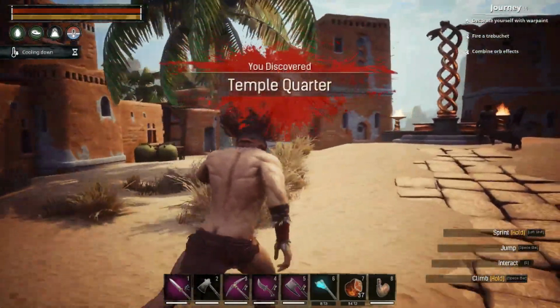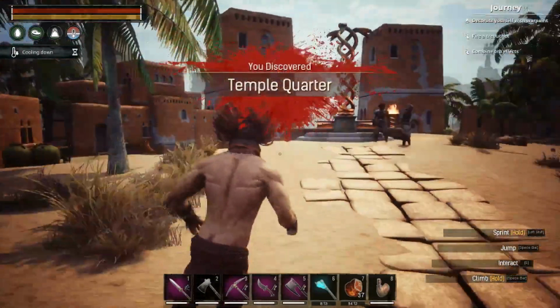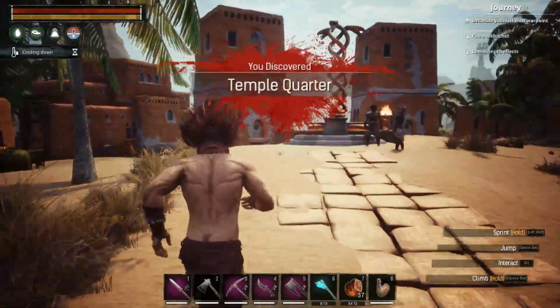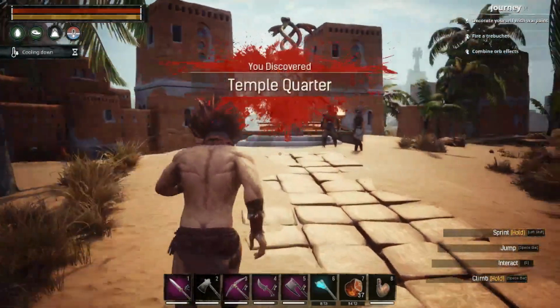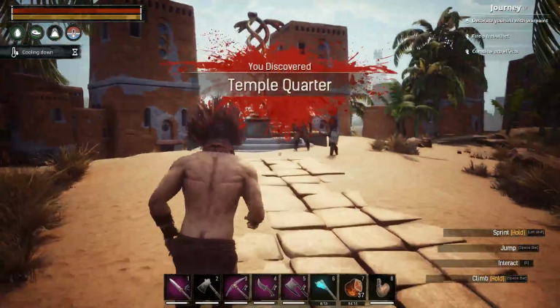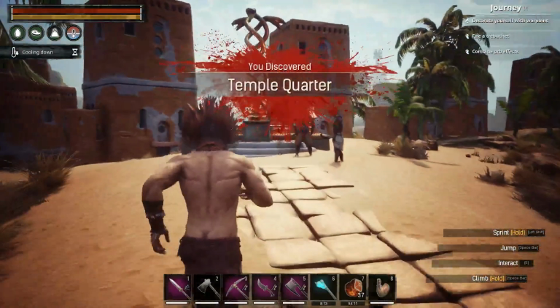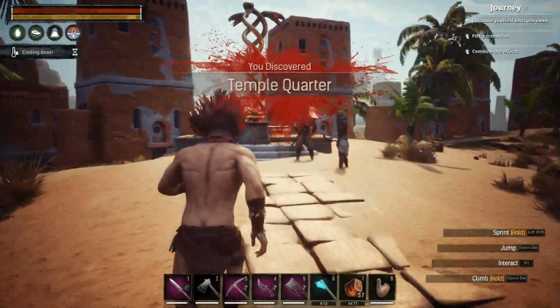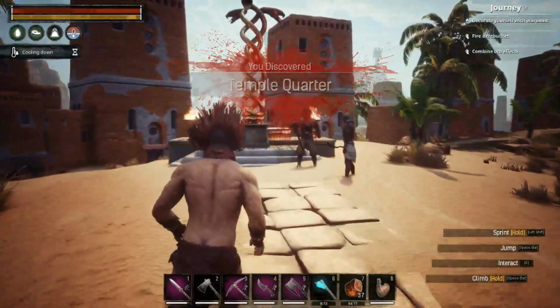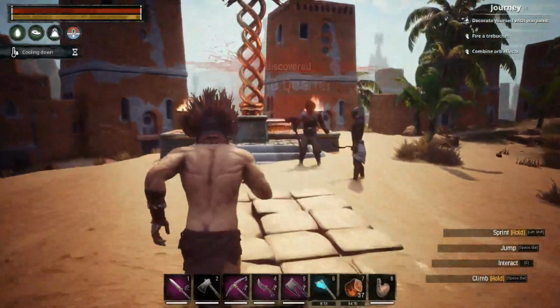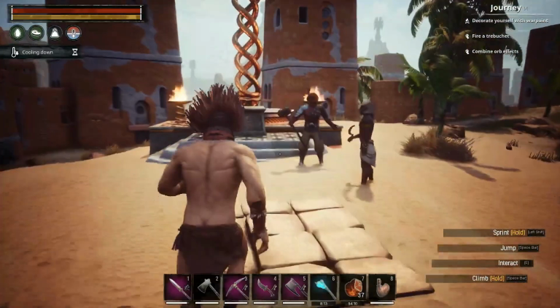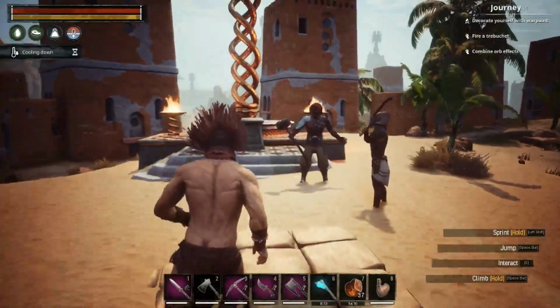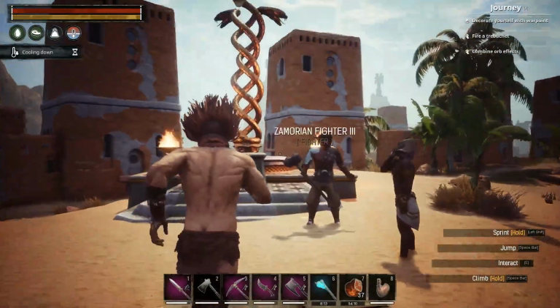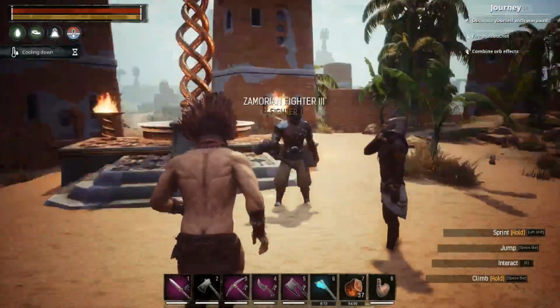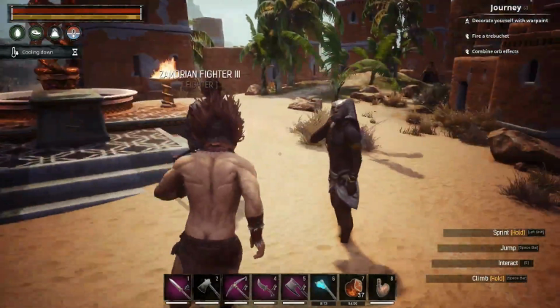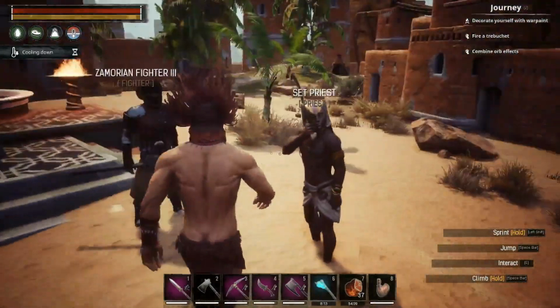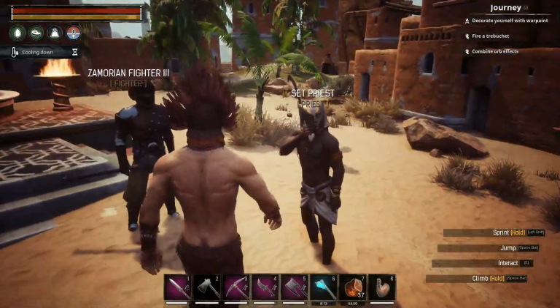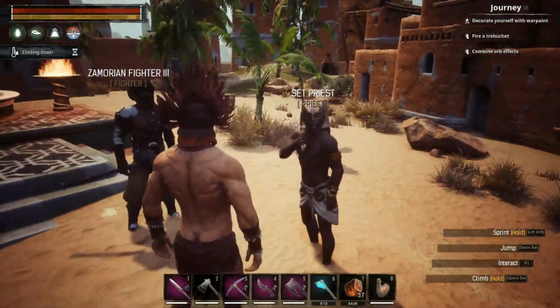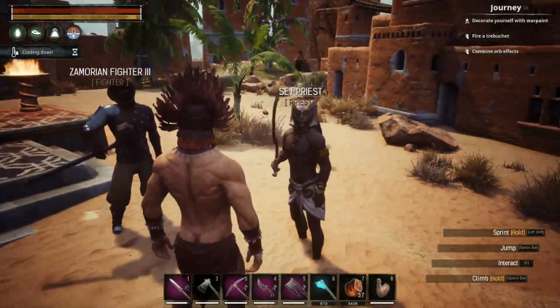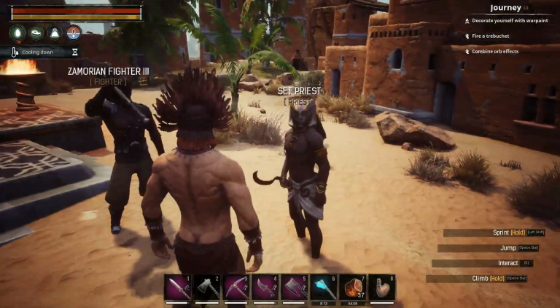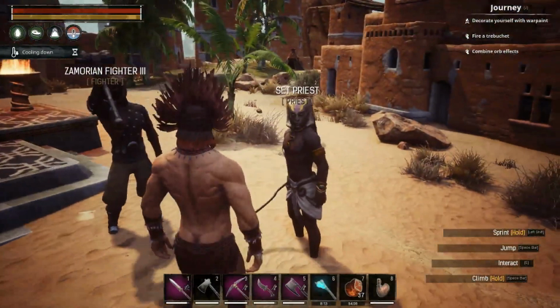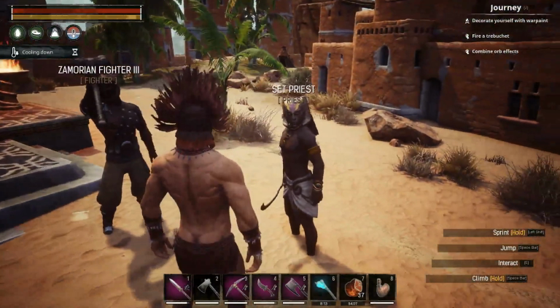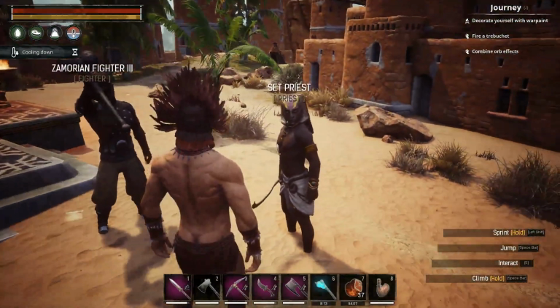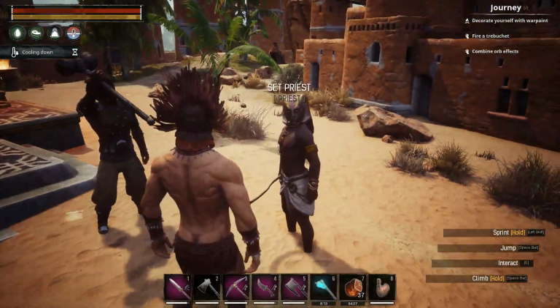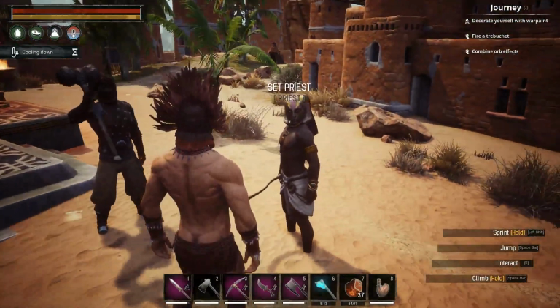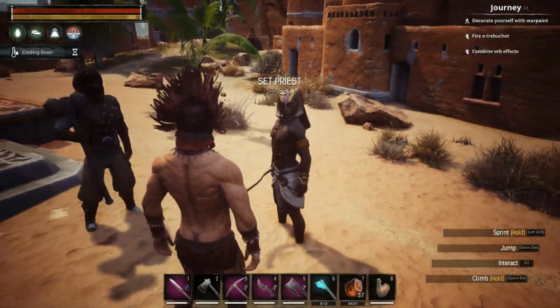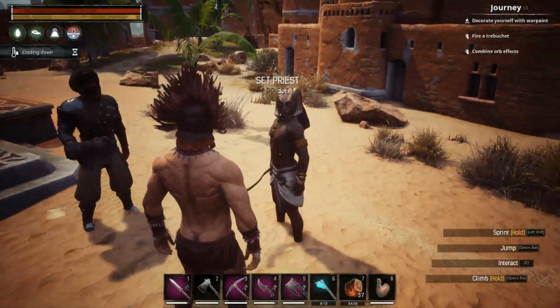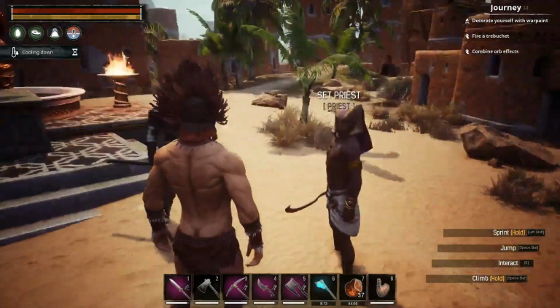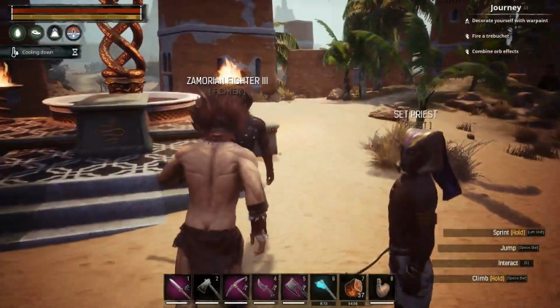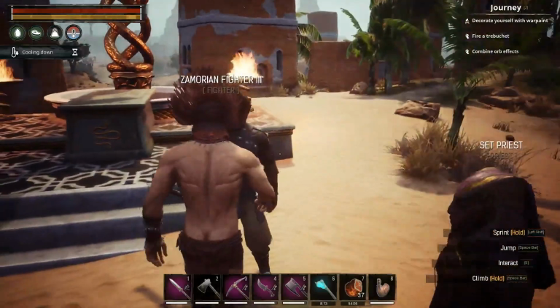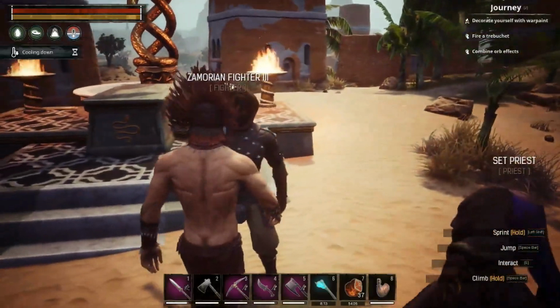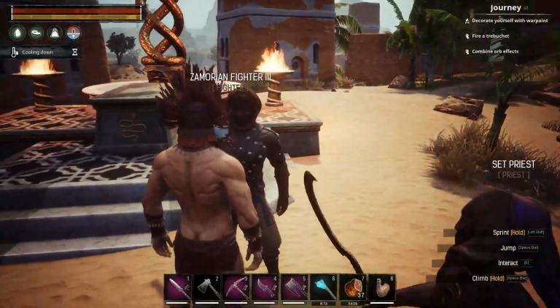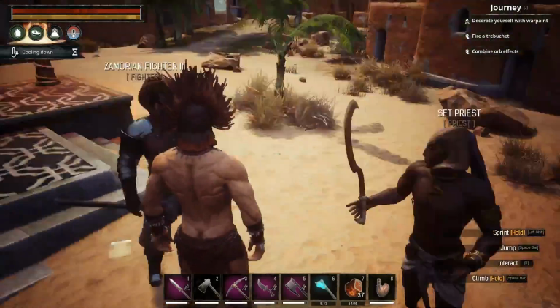Here is the altar to Set, I believe, and look at that — the level 4 Set priest is right here.